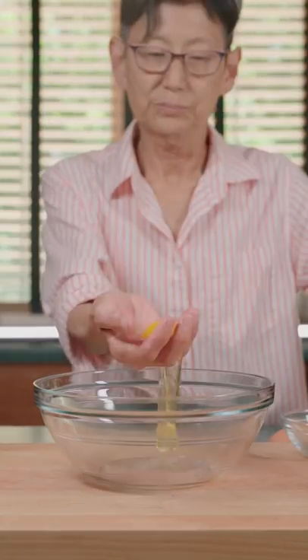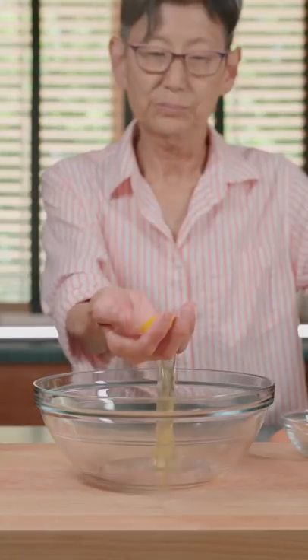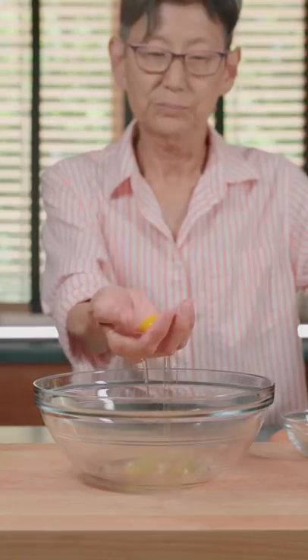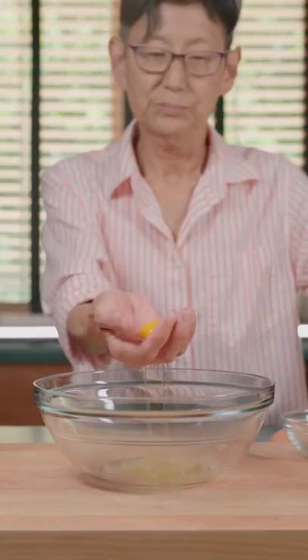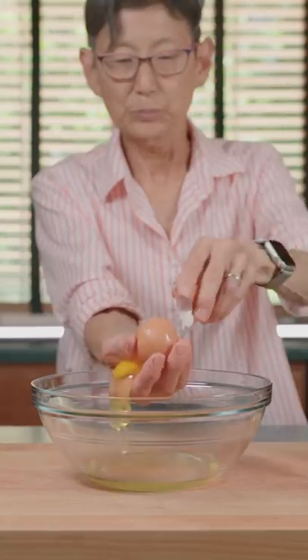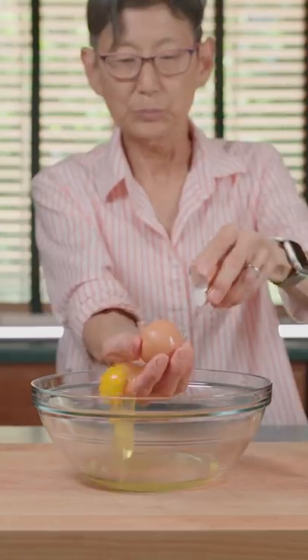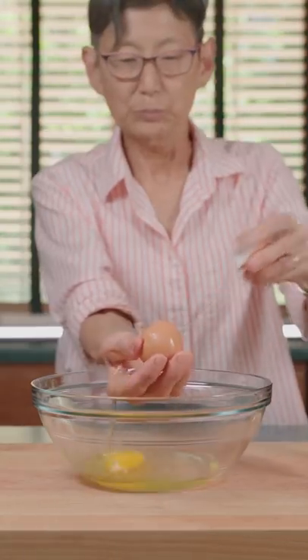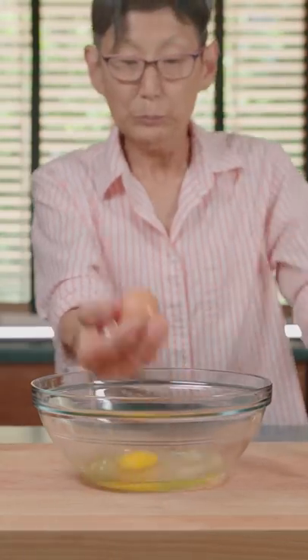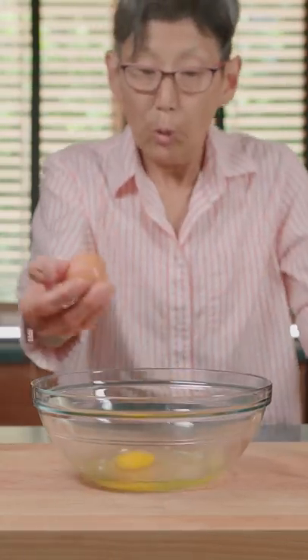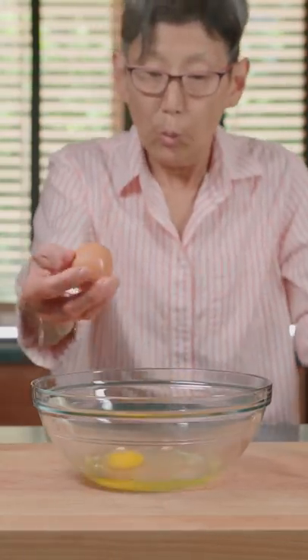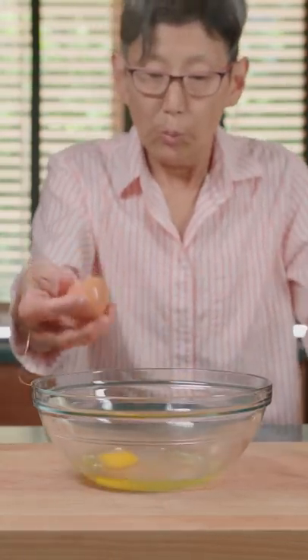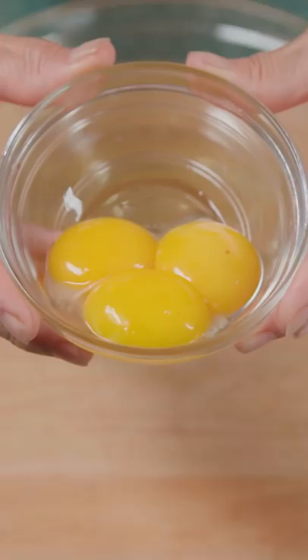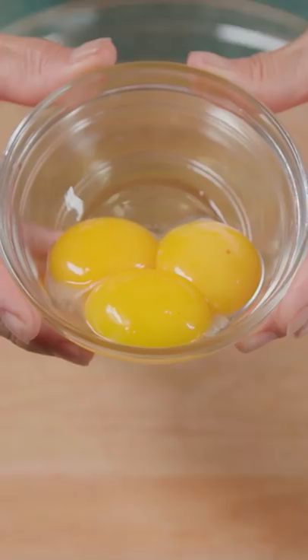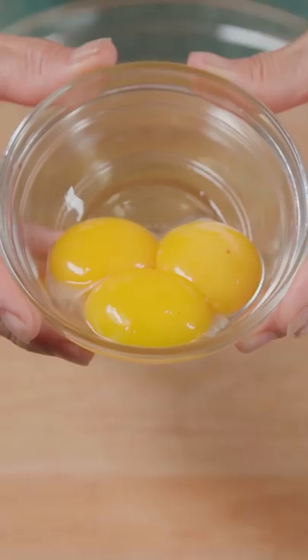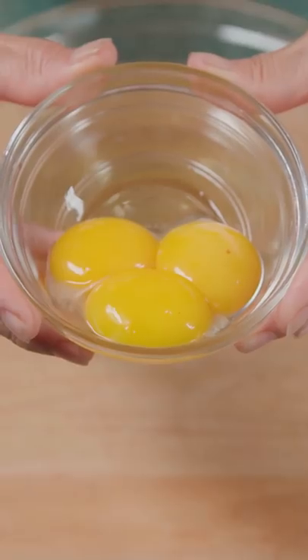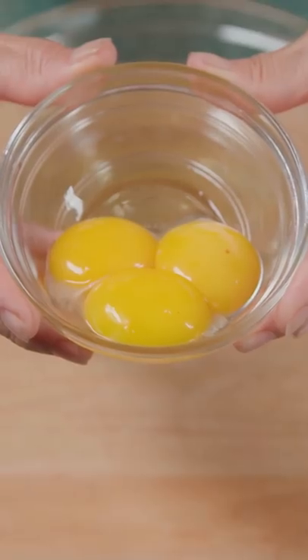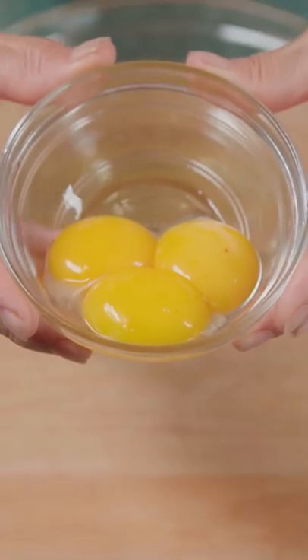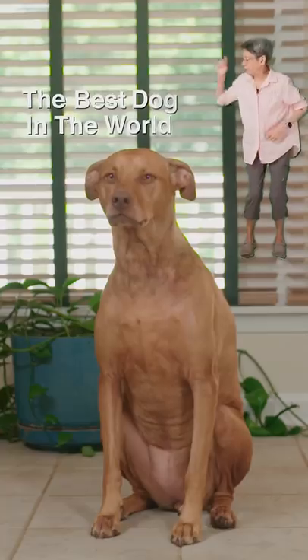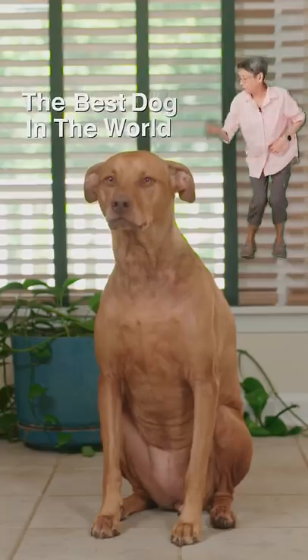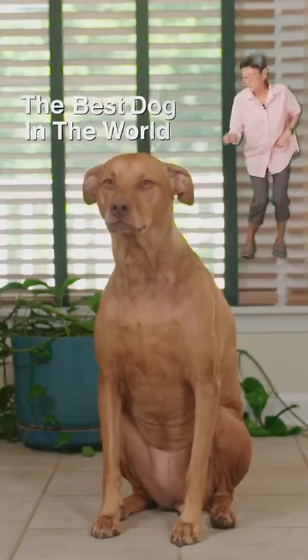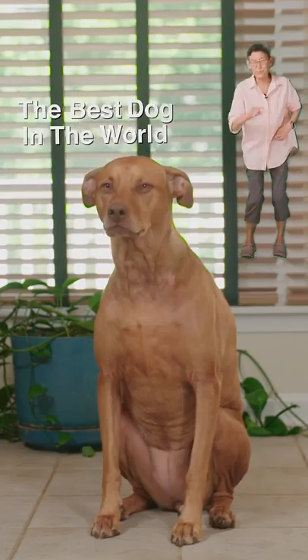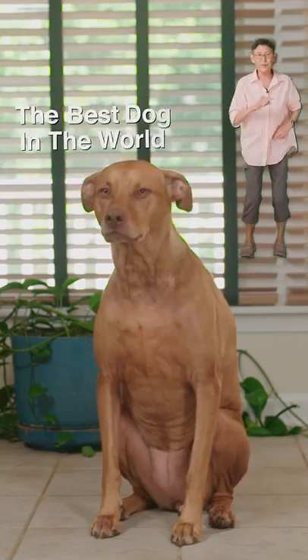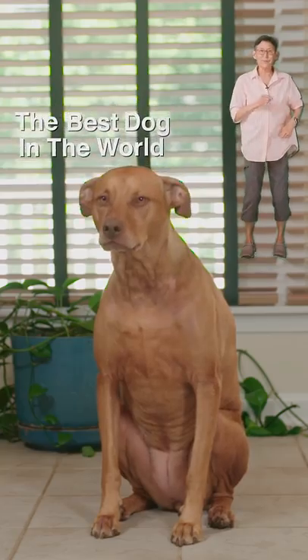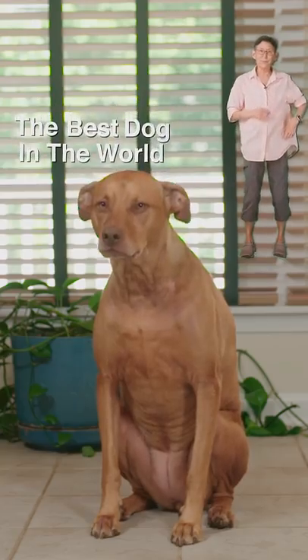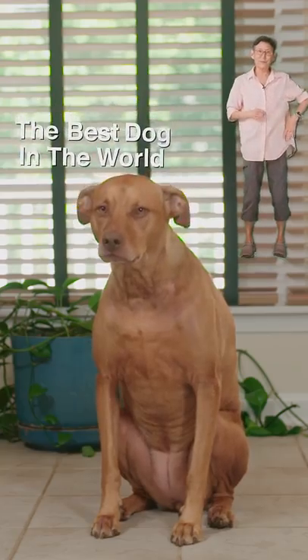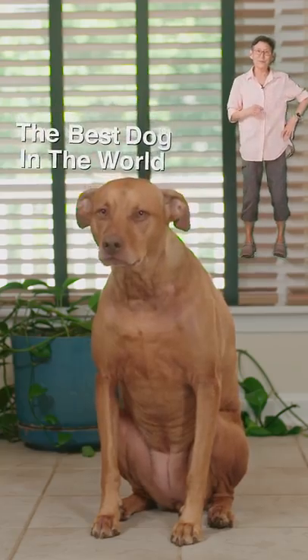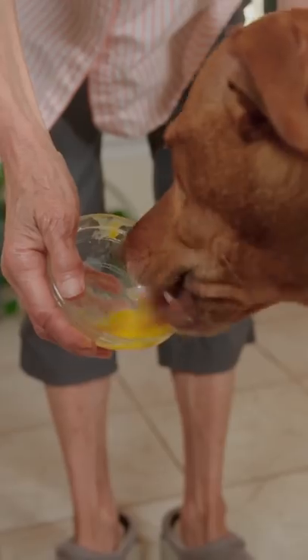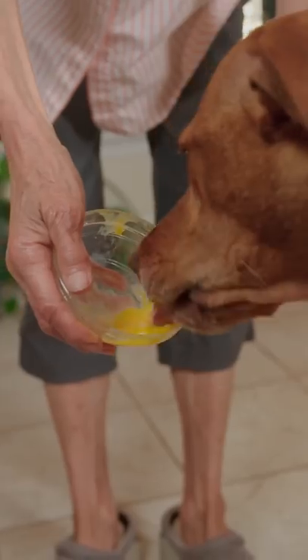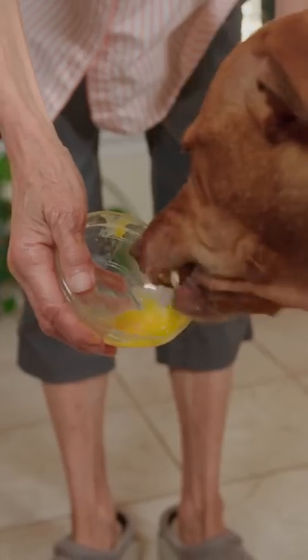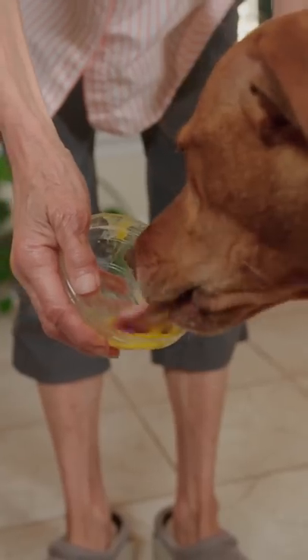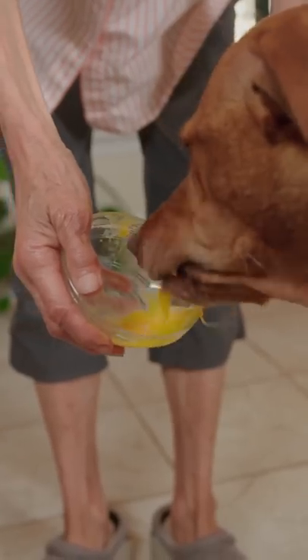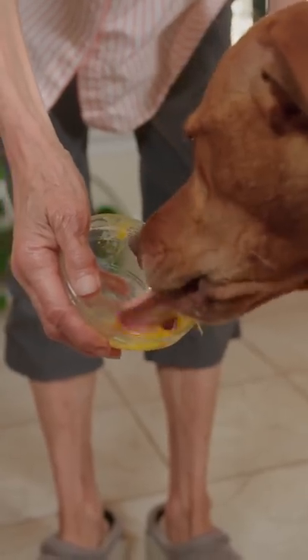Three eggs — keep the whites, and save the yolks for the best dog in the world. Nice, worked out.